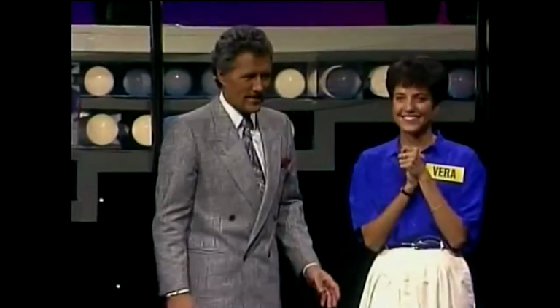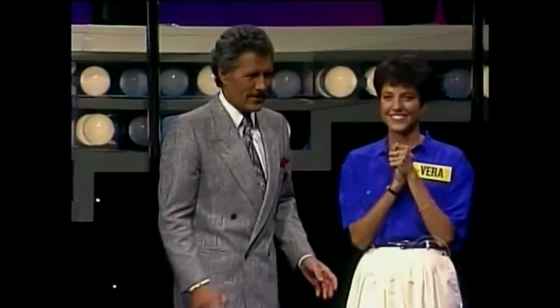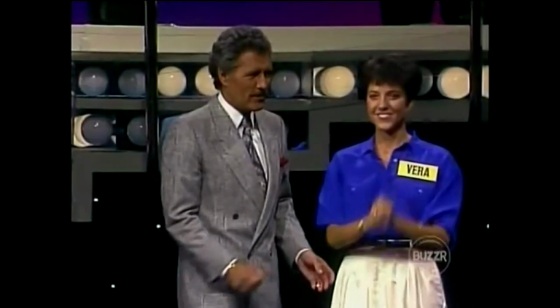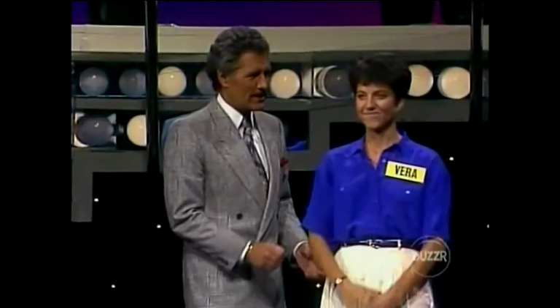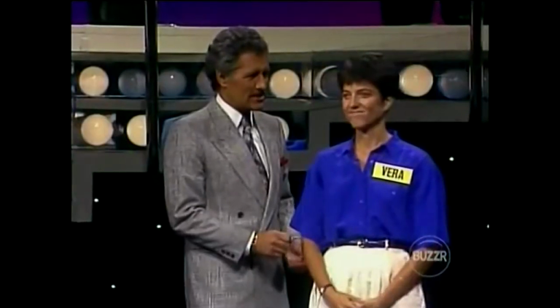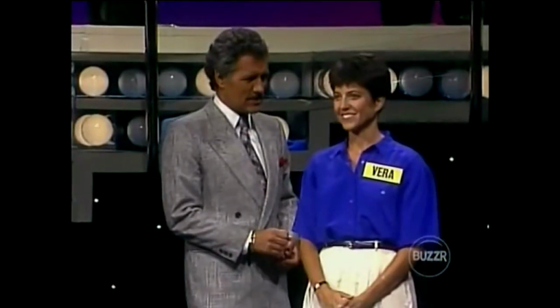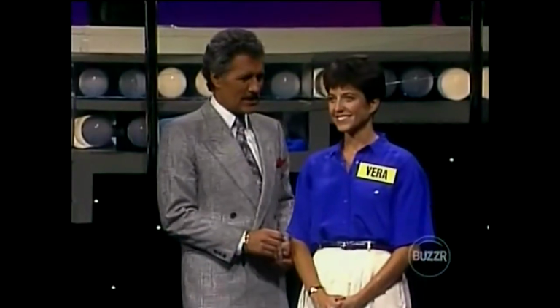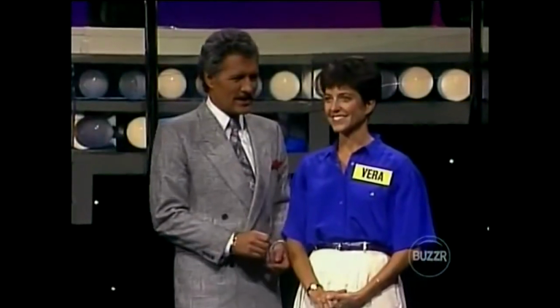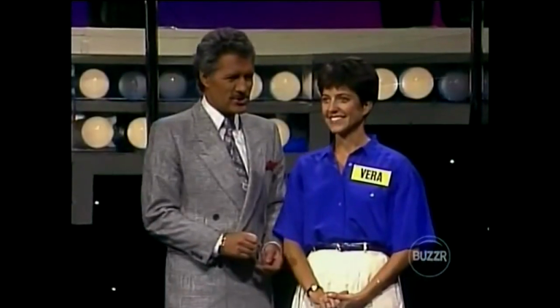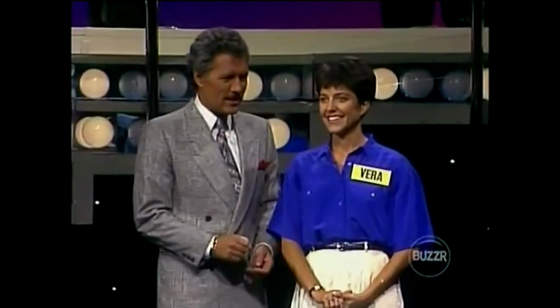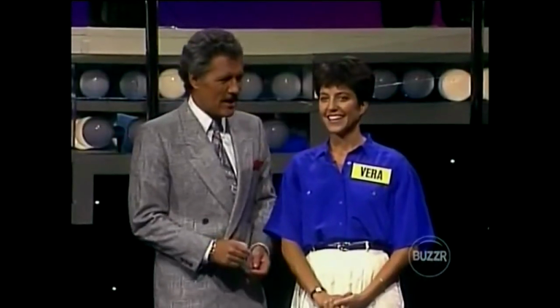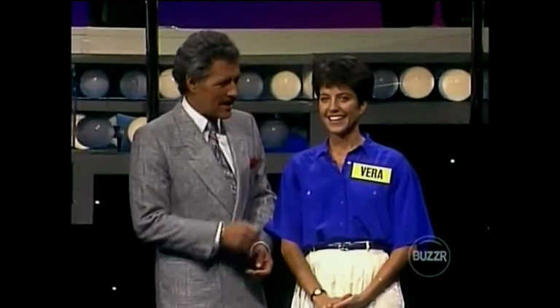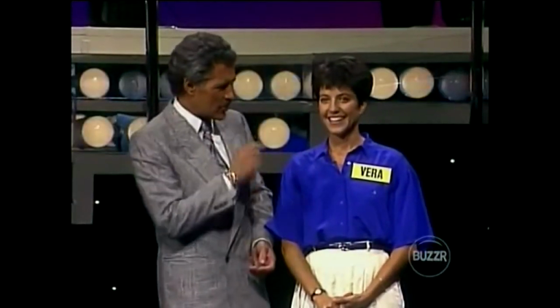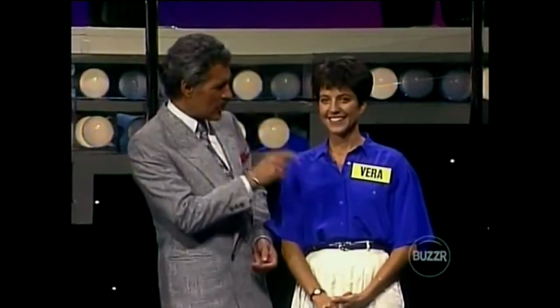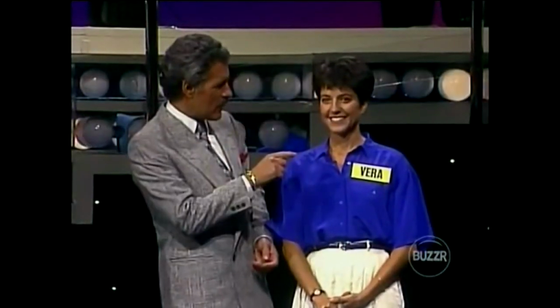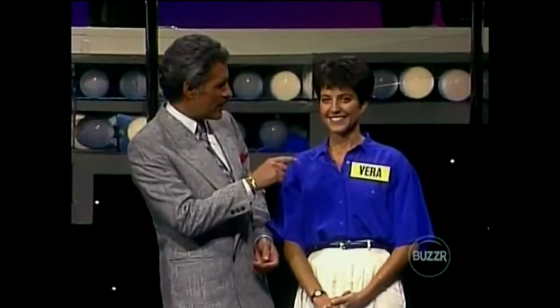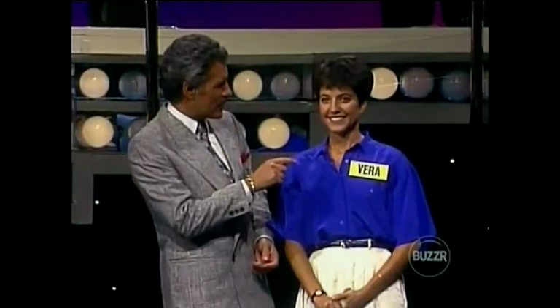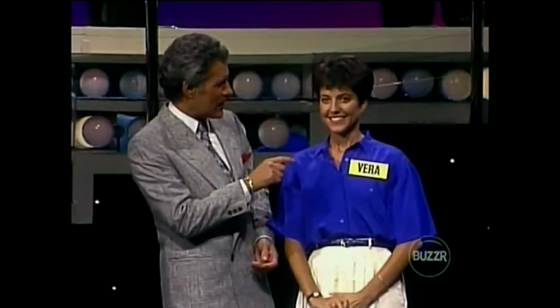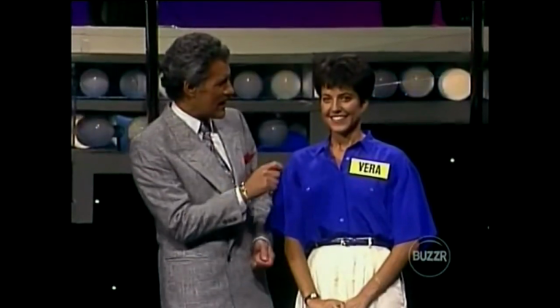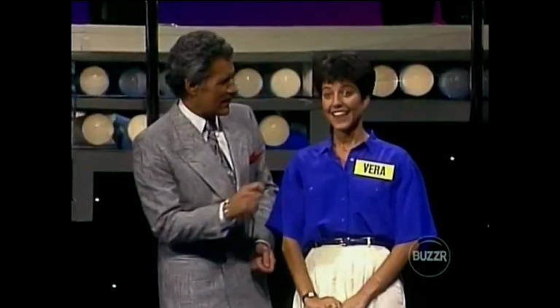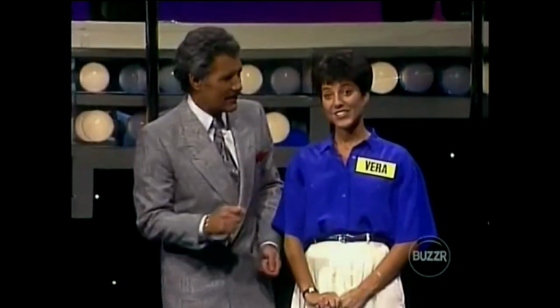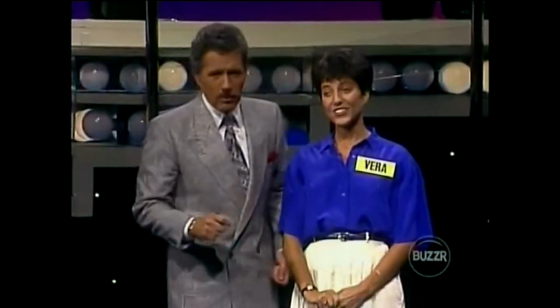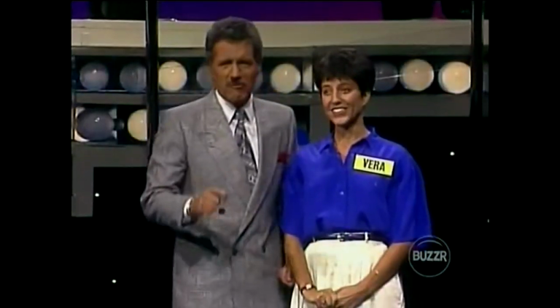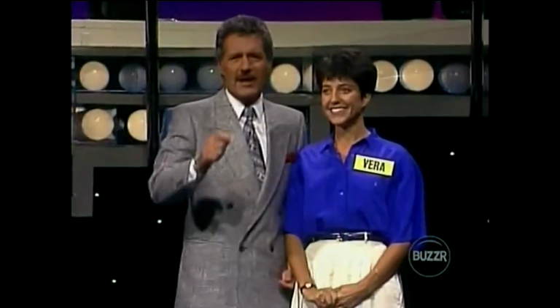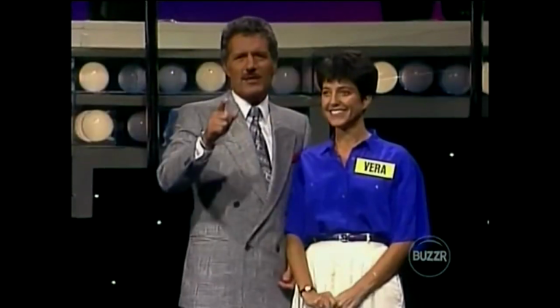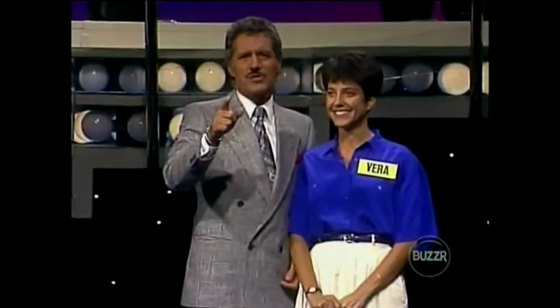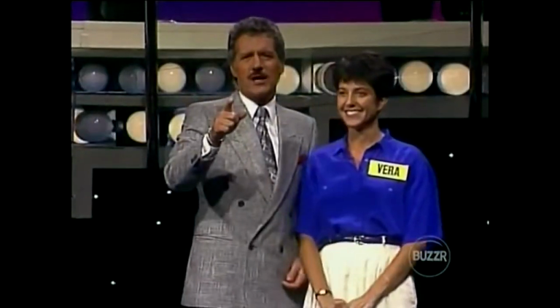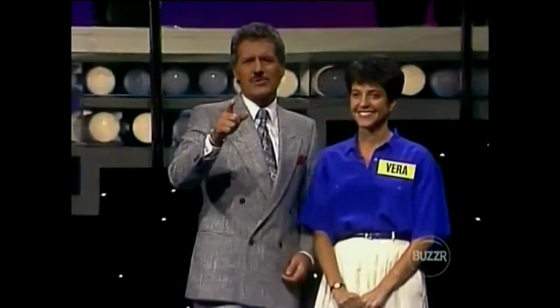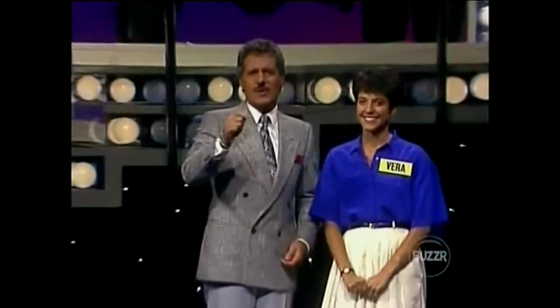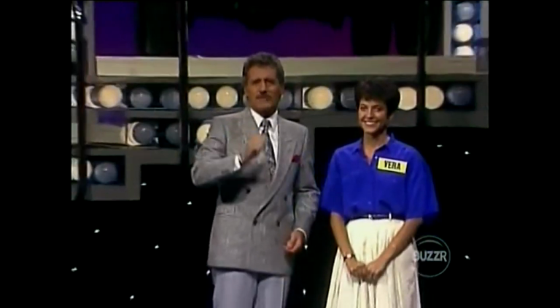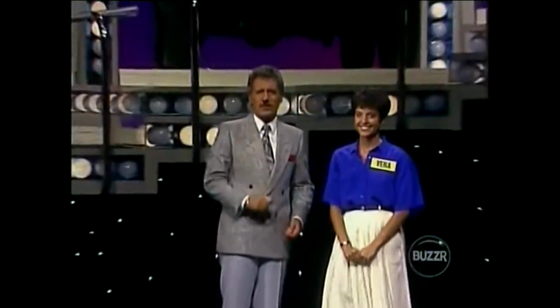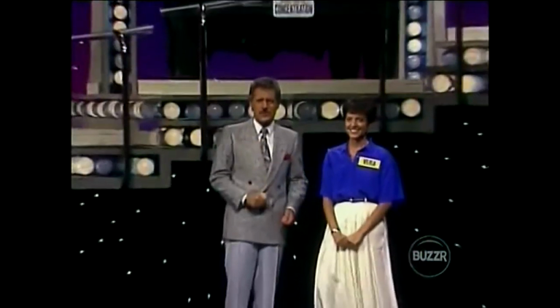I bet that's something to get excited about. And you could win another car — we'll find out if she does right after this.